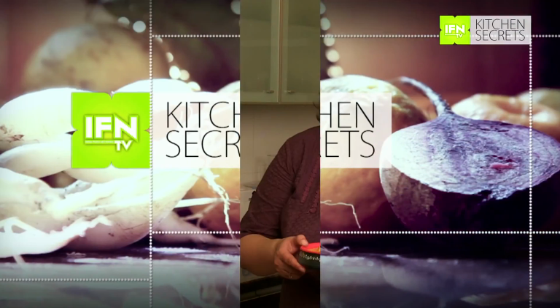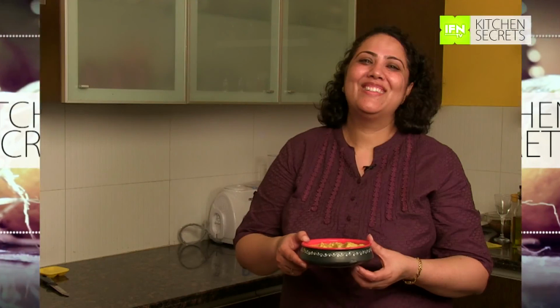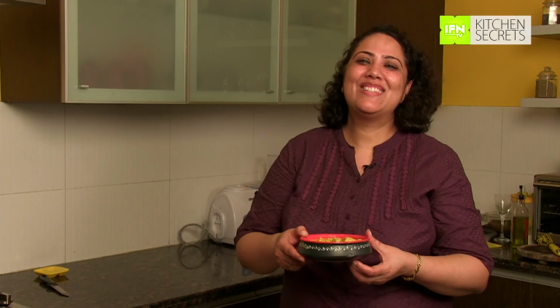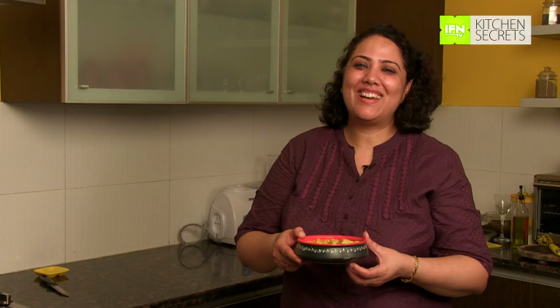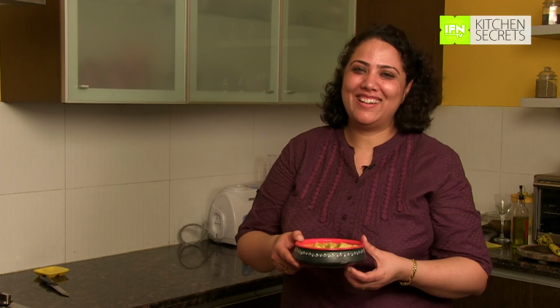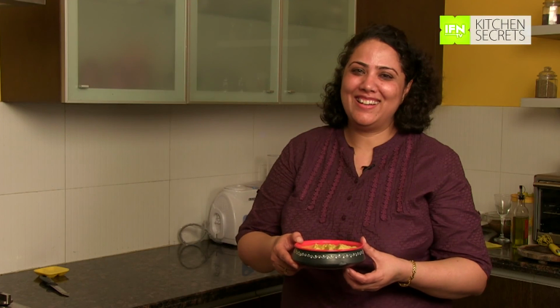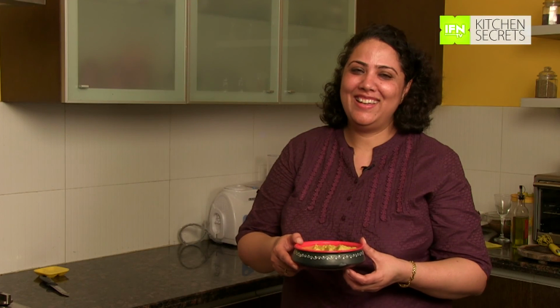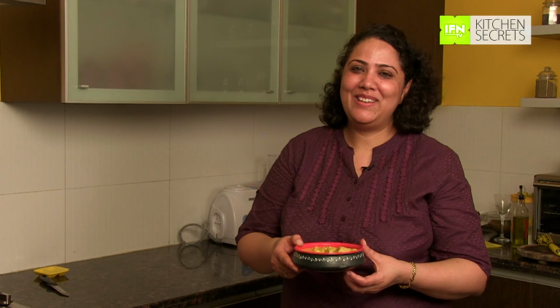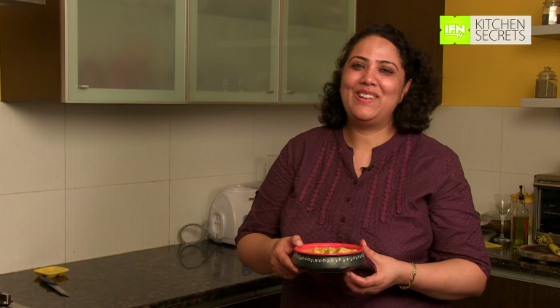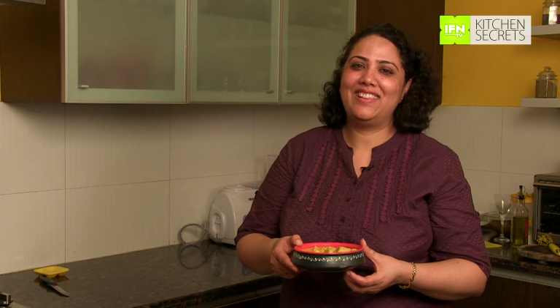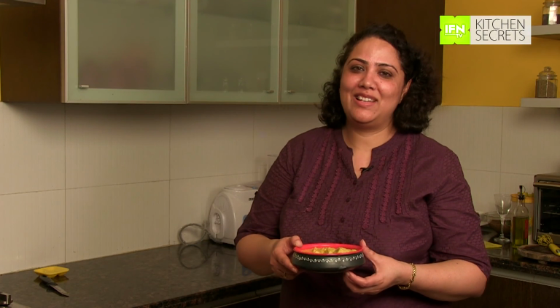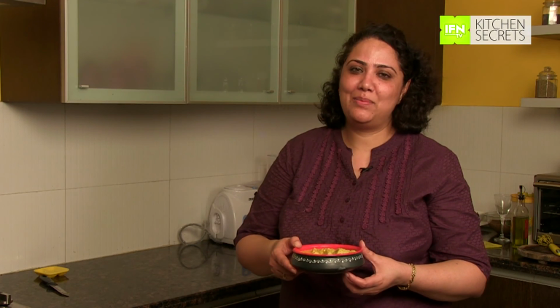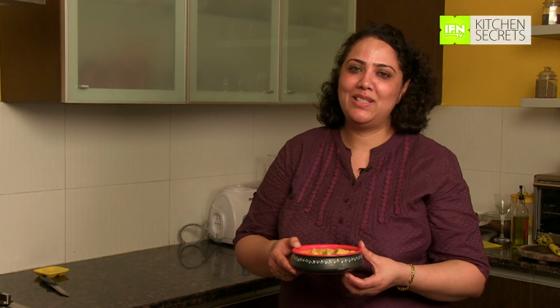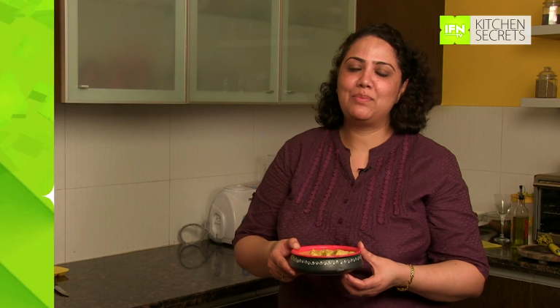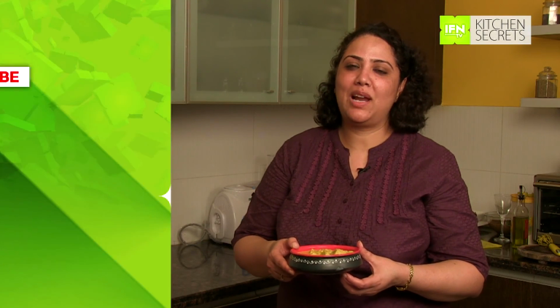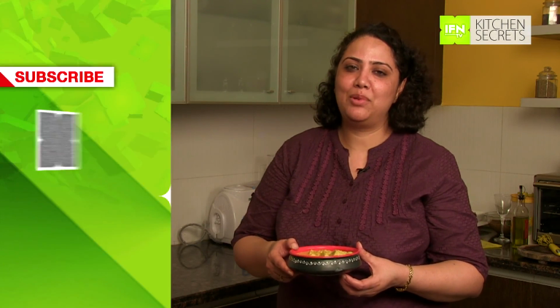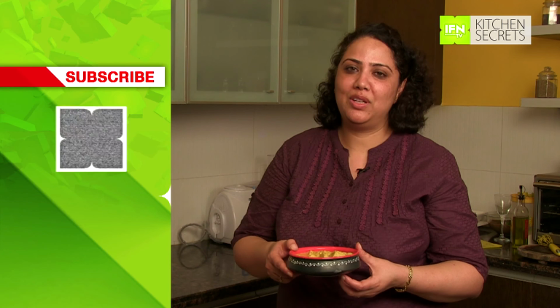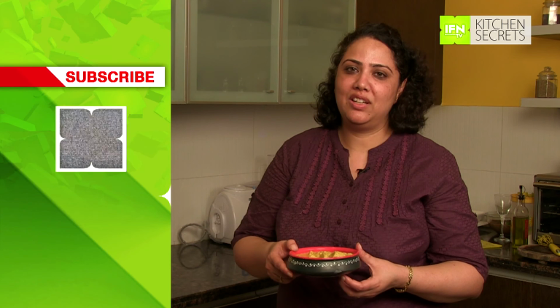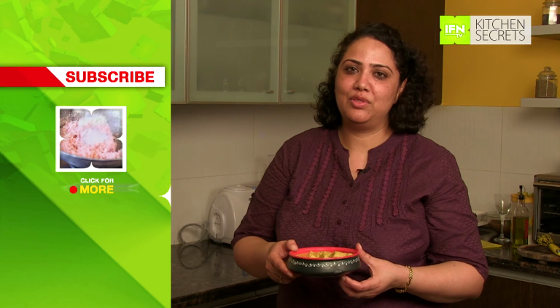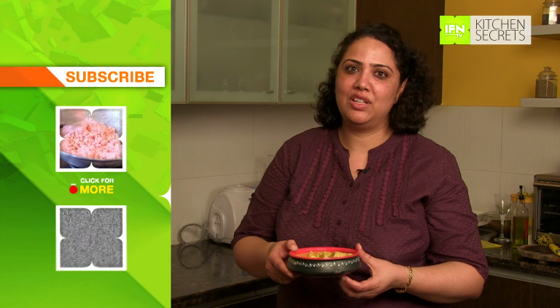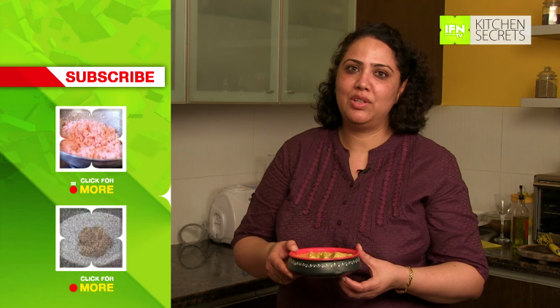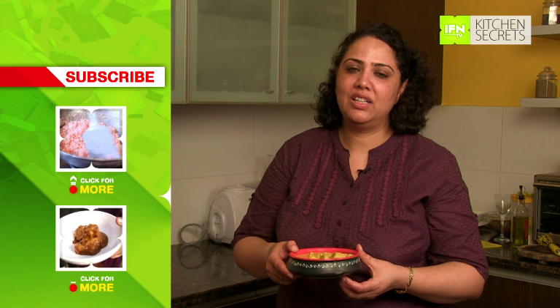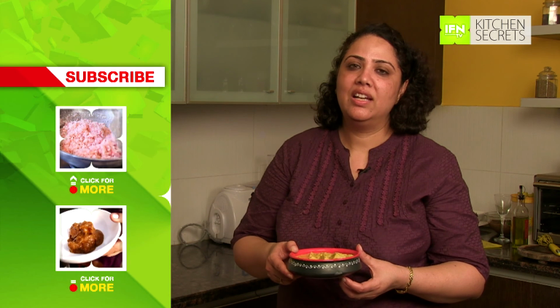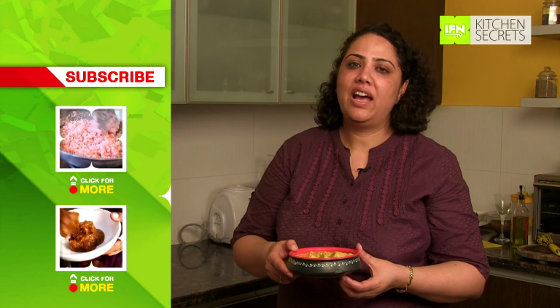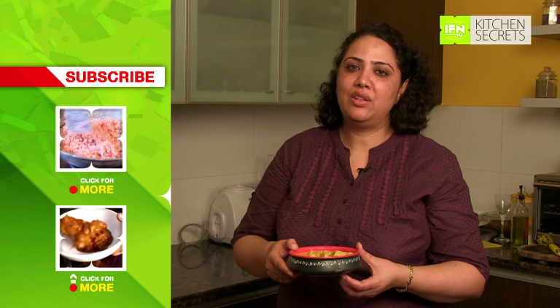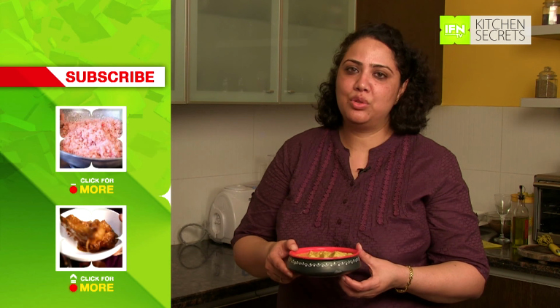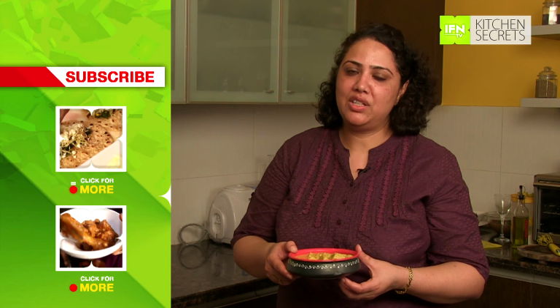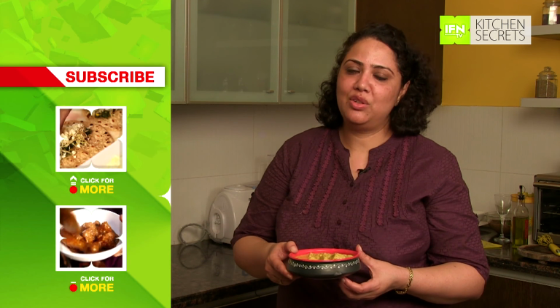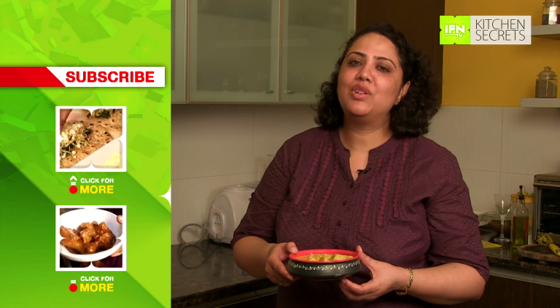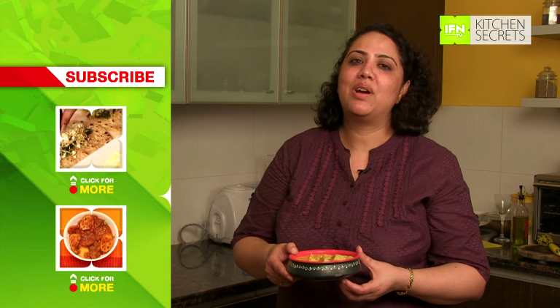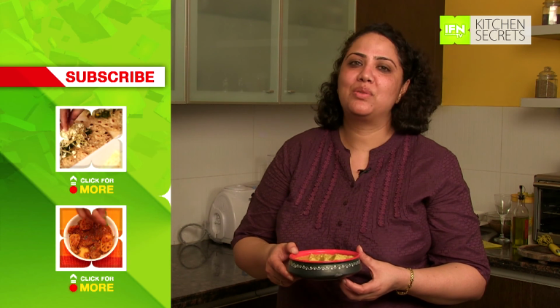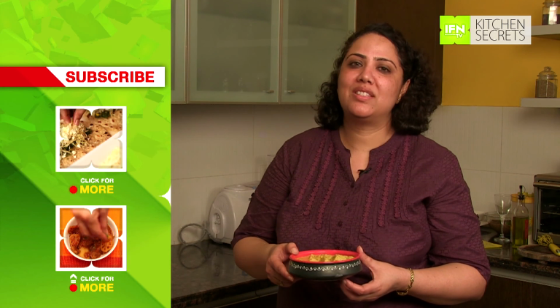This is our gatta curry. If you like the recipe, subscribe to India Food Network and do write in your feedback to us.